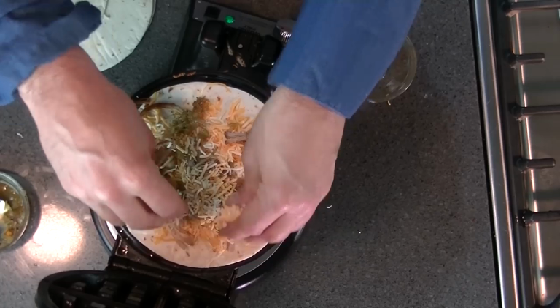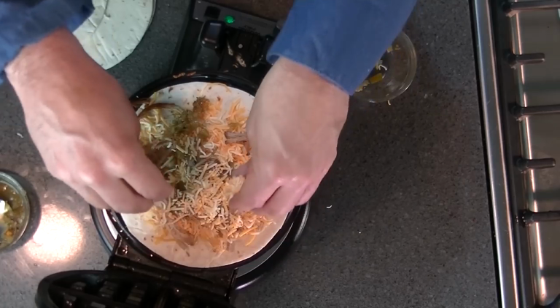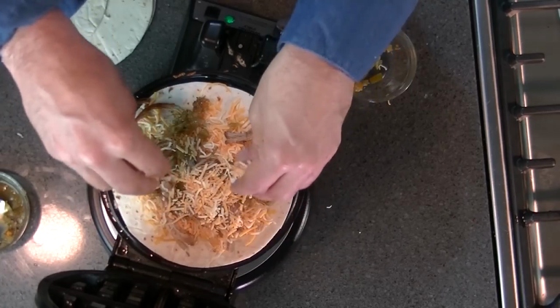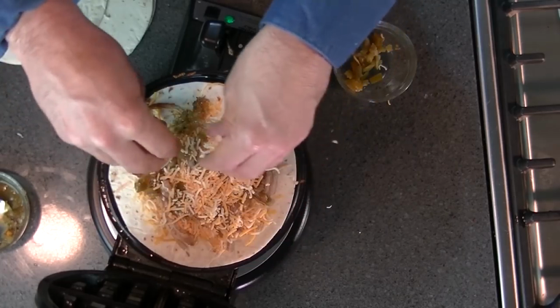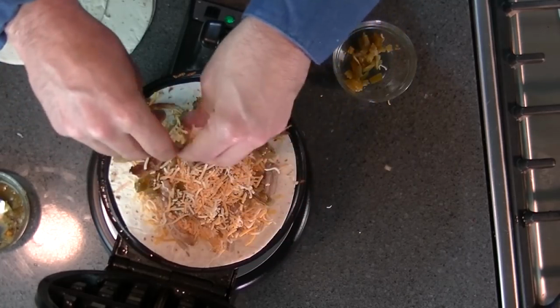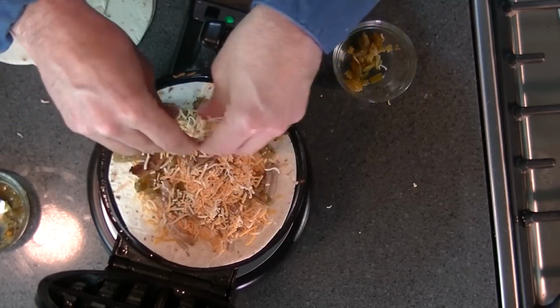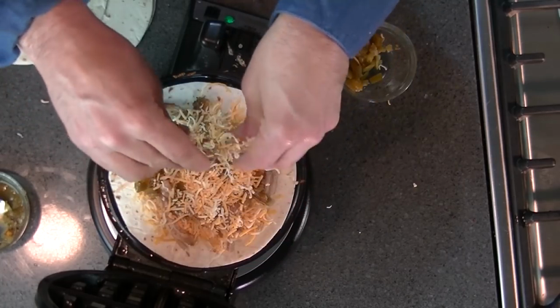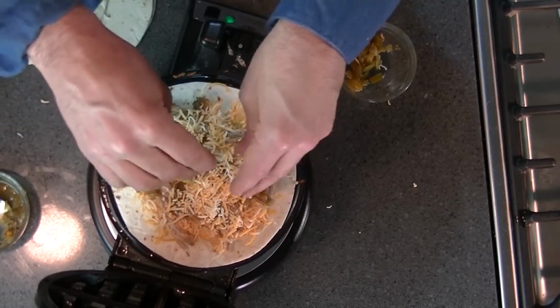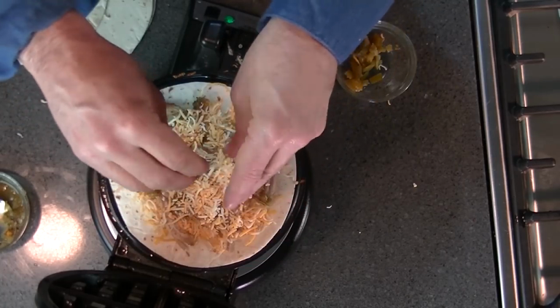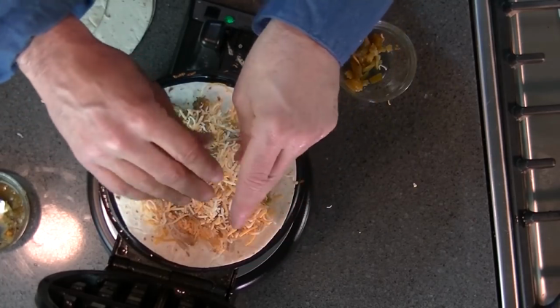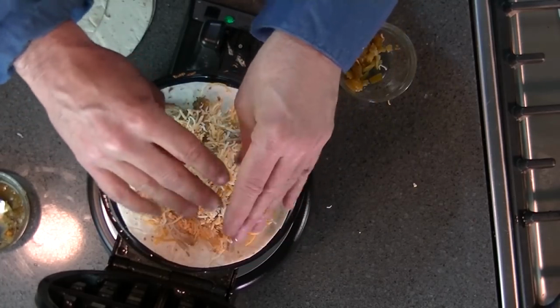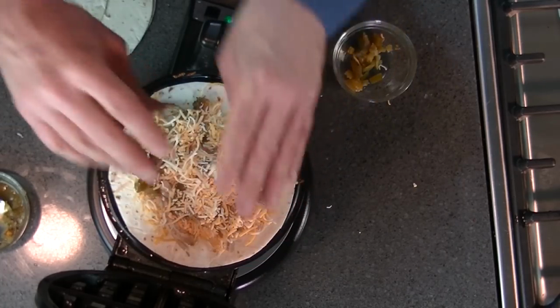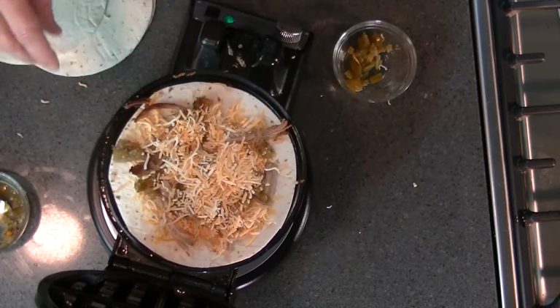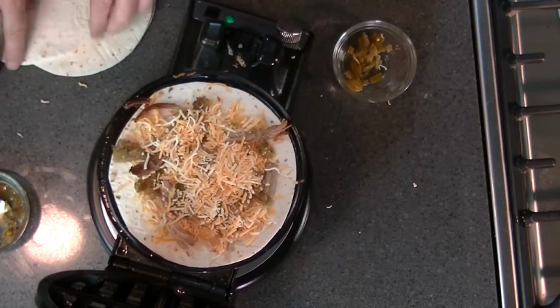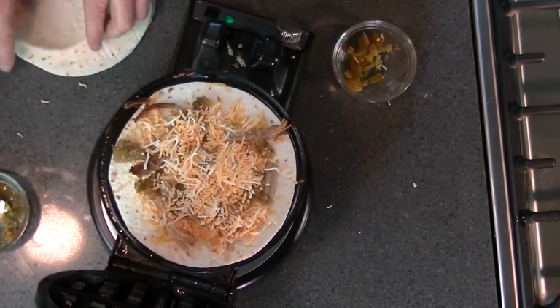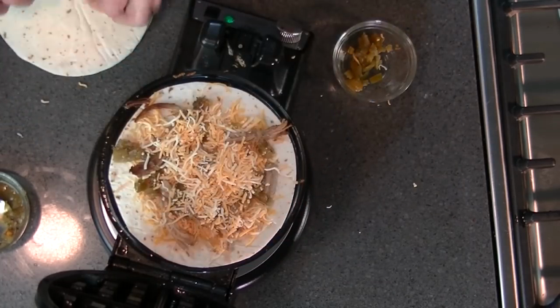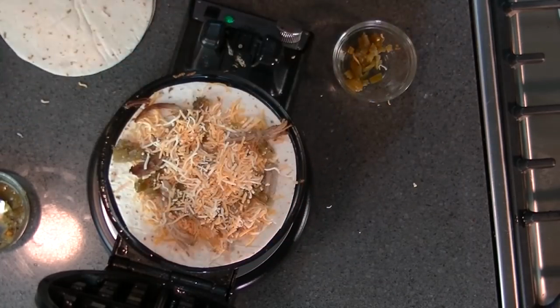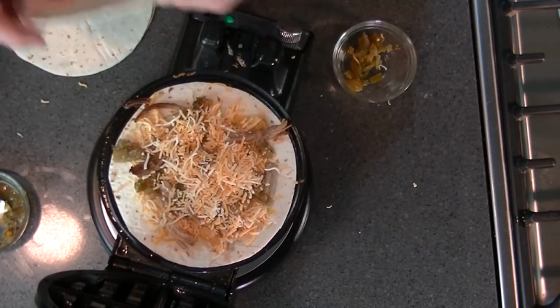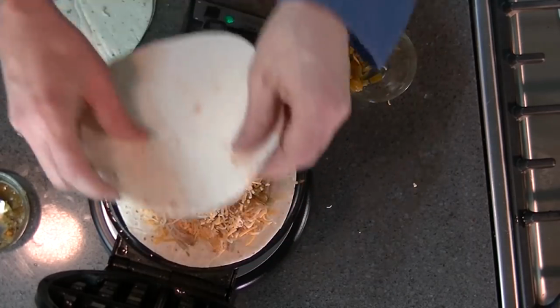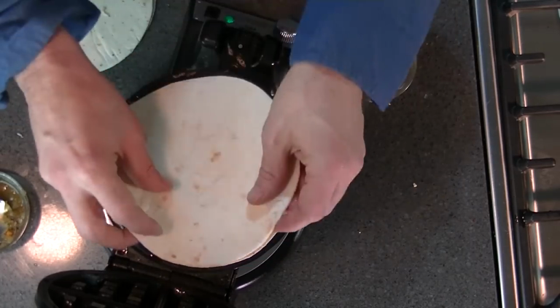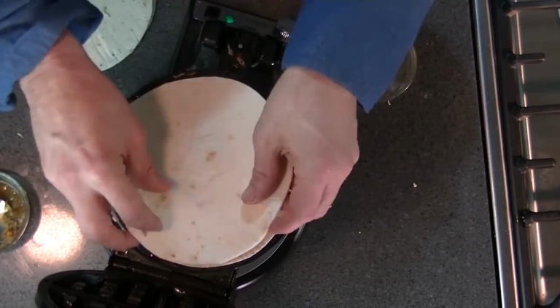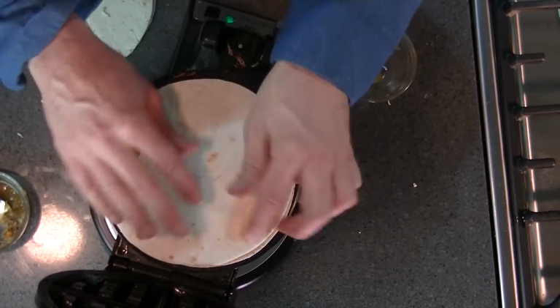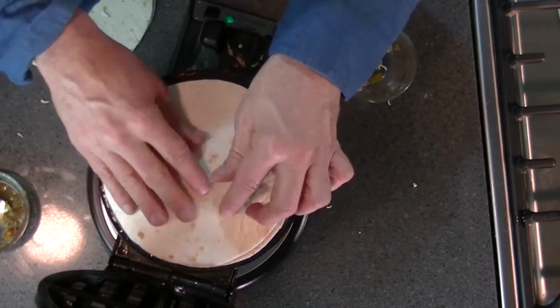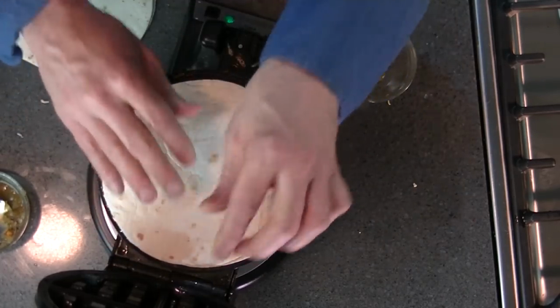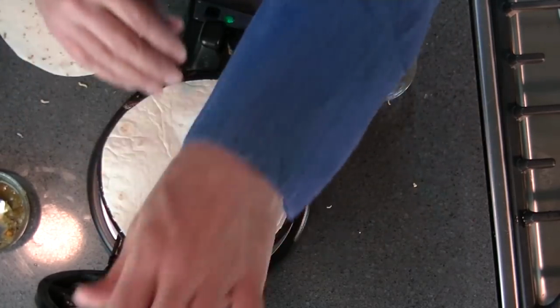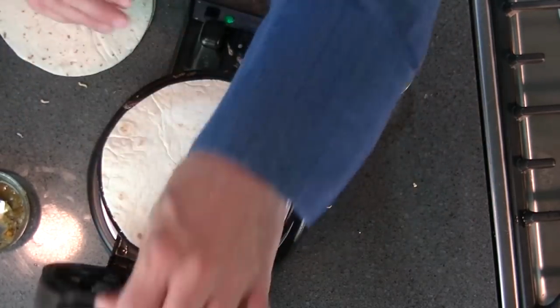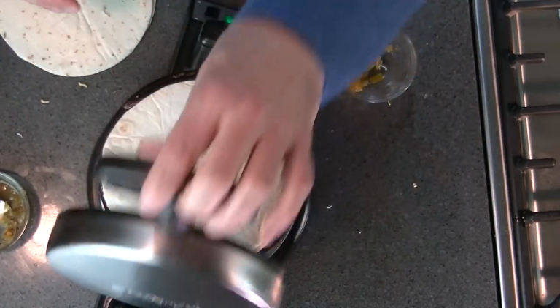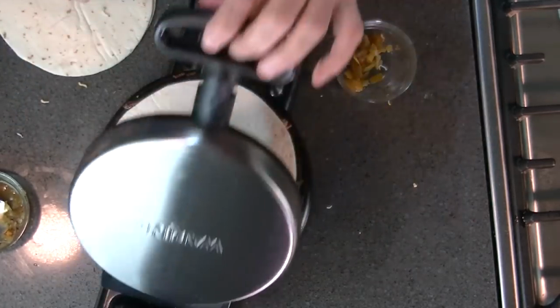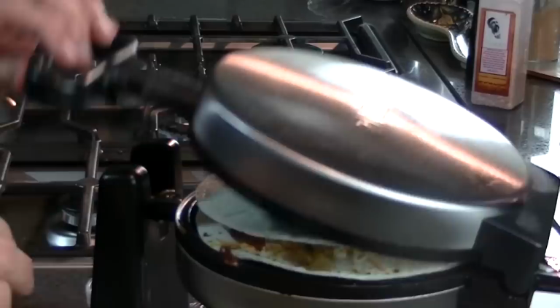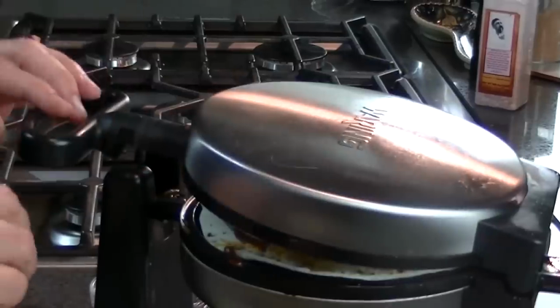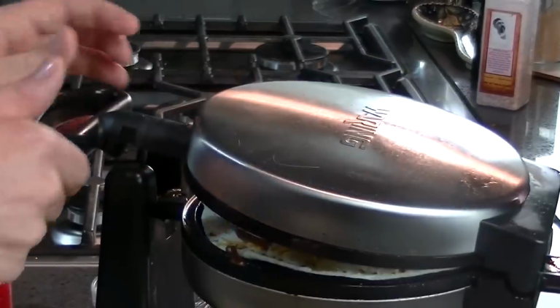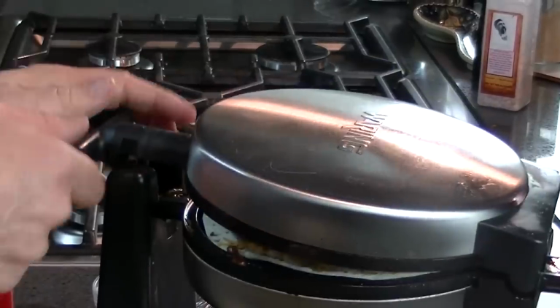Put a little more cheese on top, take a tortilla, squish it down, and see what happens.